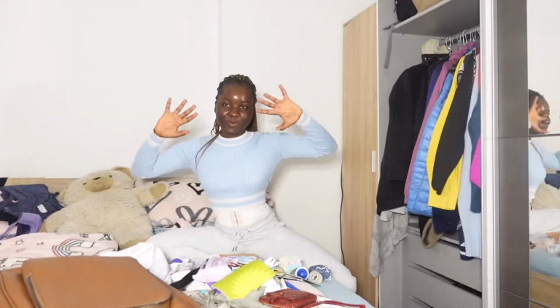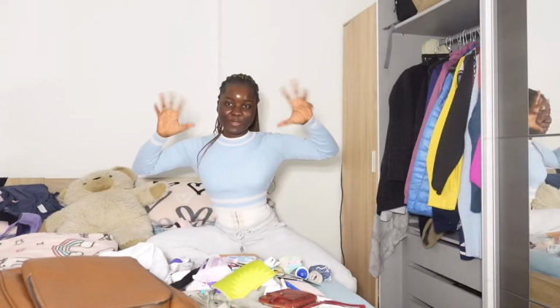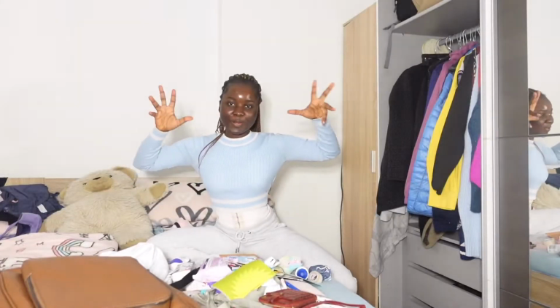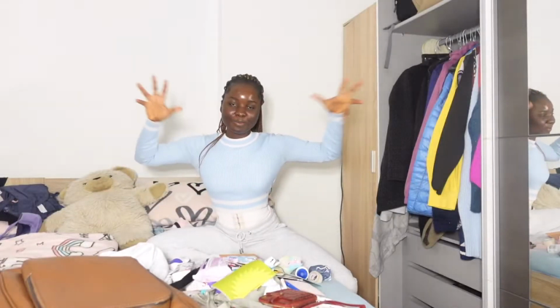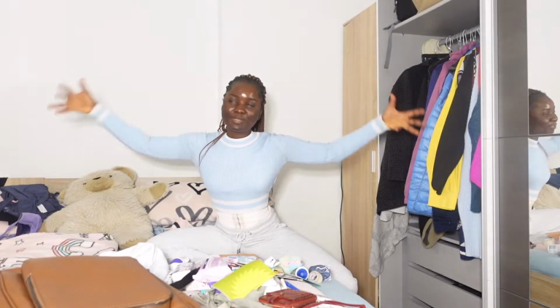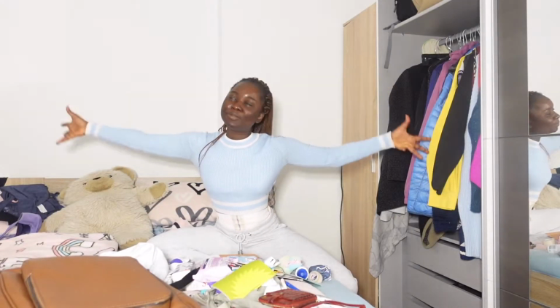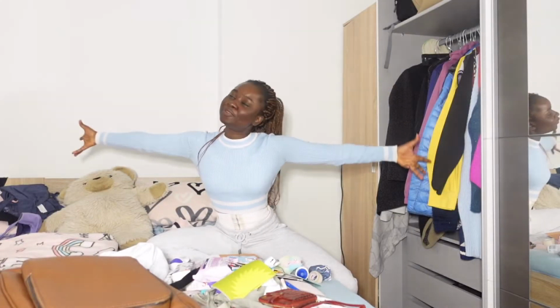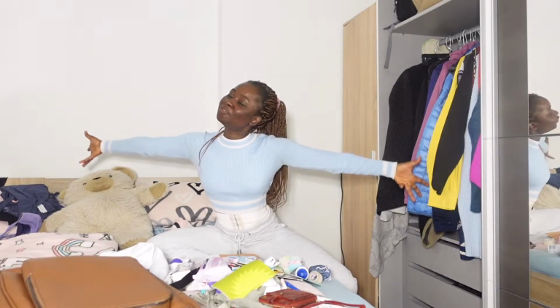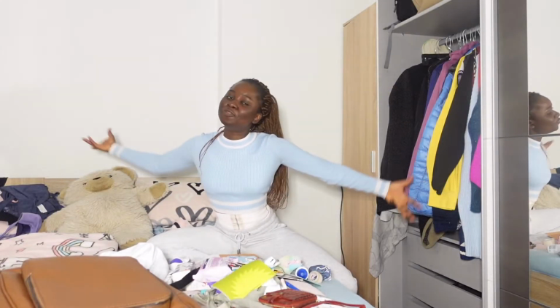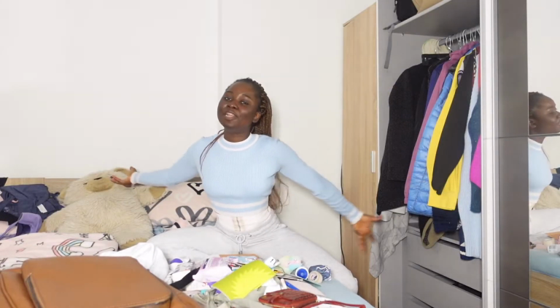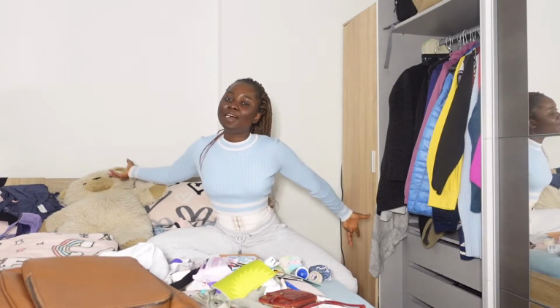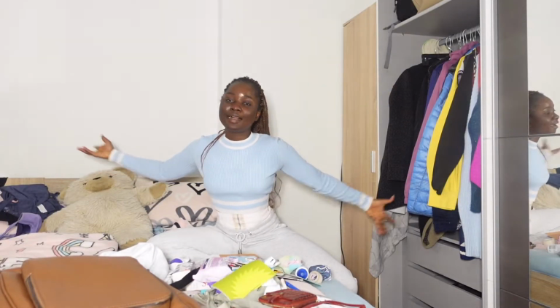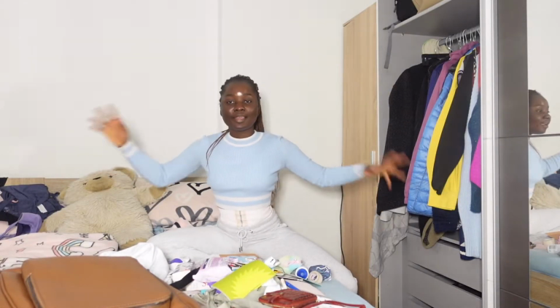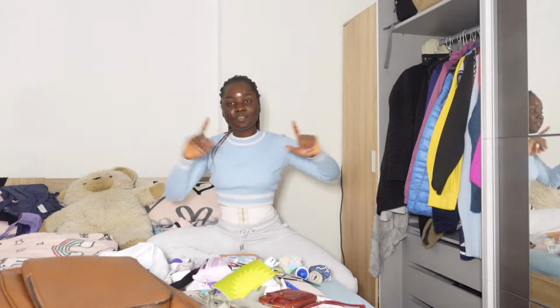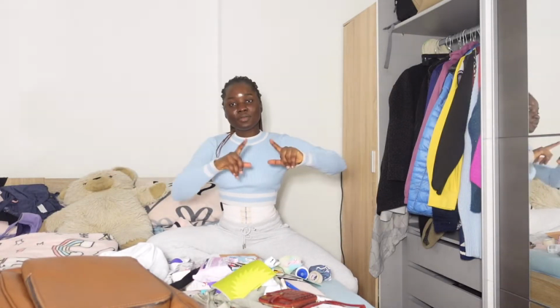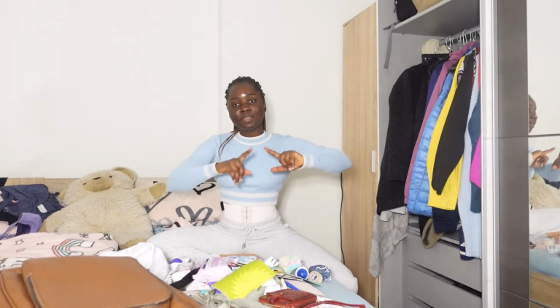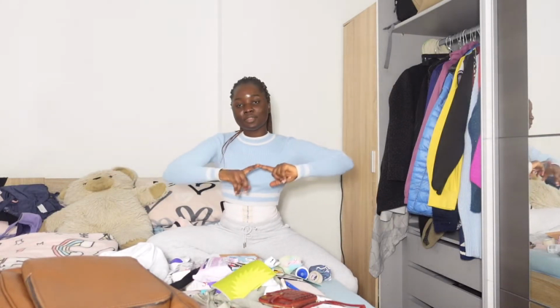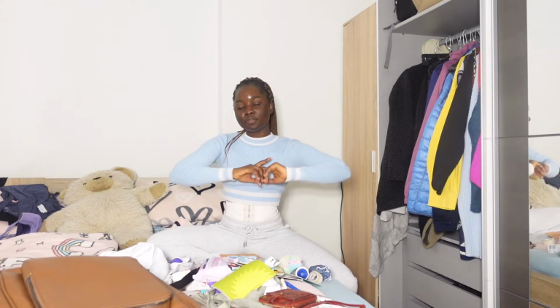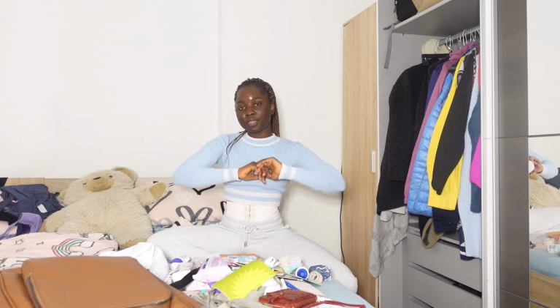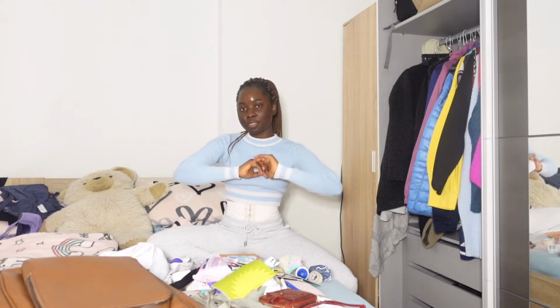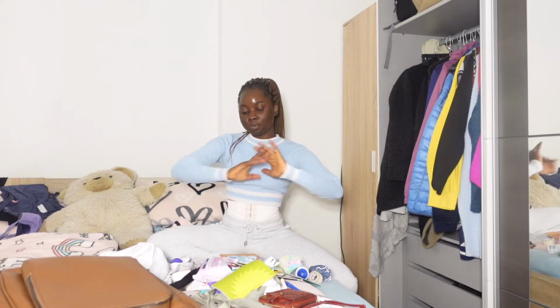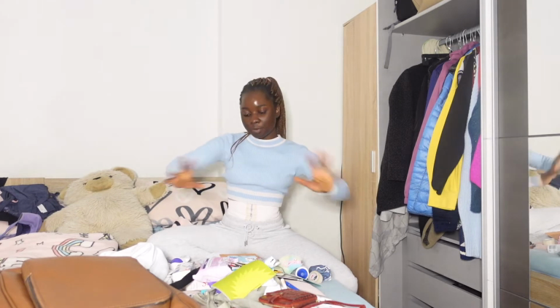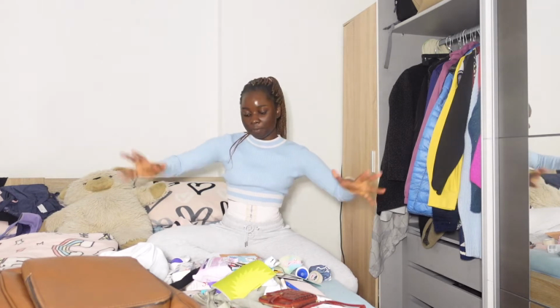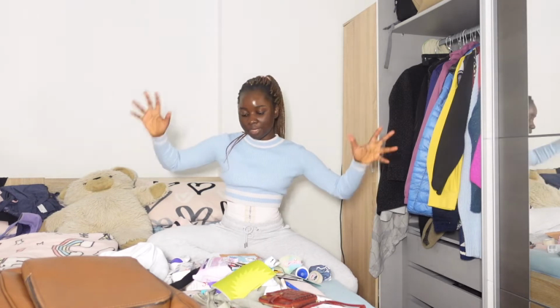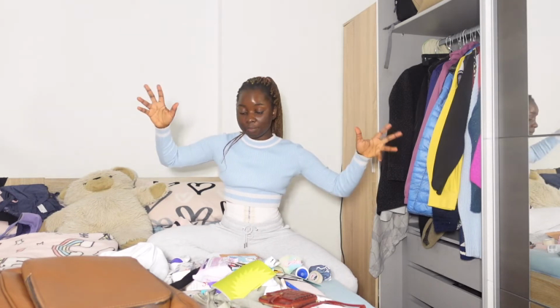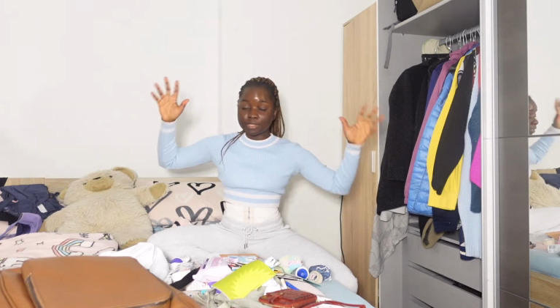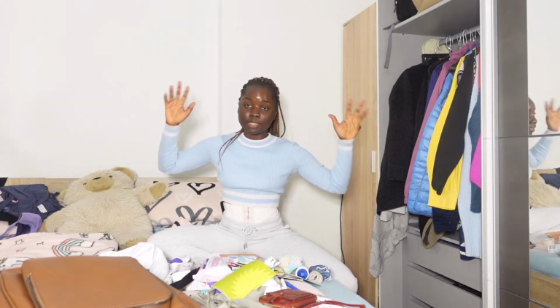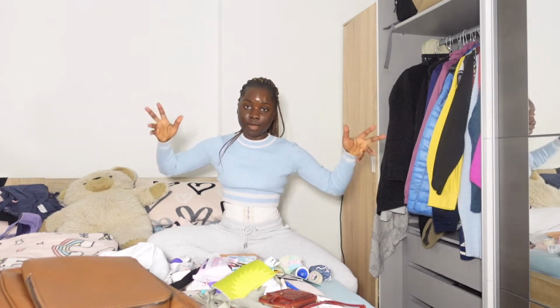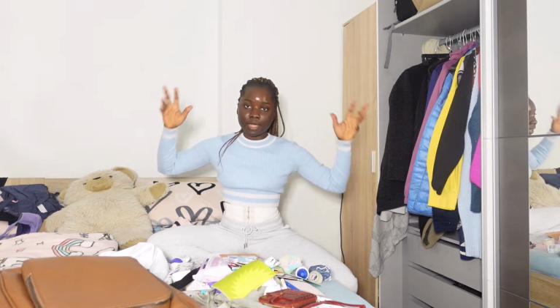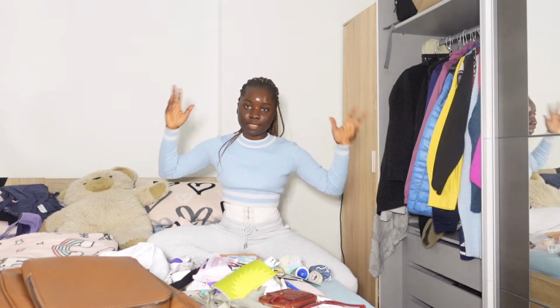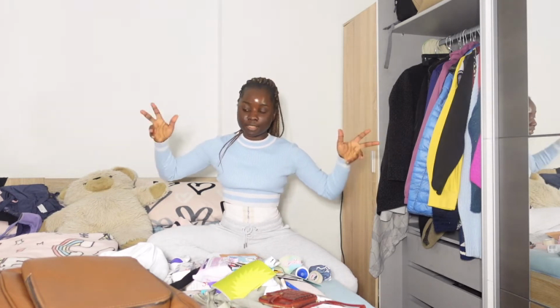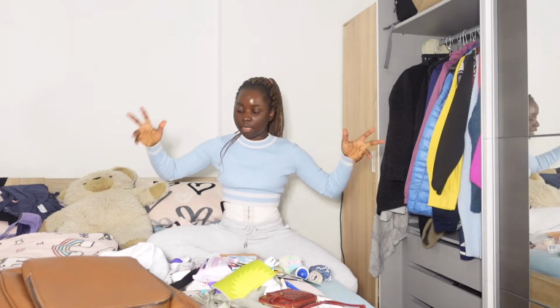Welcome to a new vlog. If you're new here, don't forget to subscribe. My name is Idara Essien.